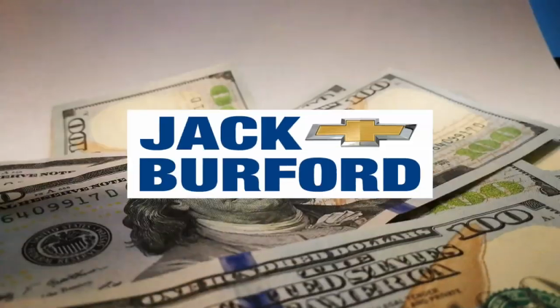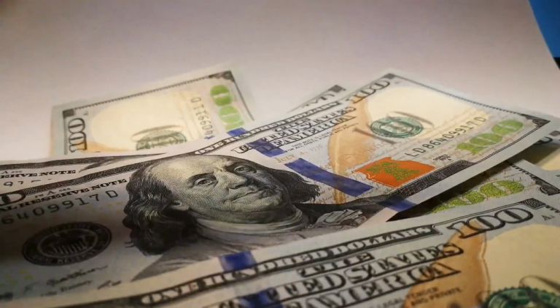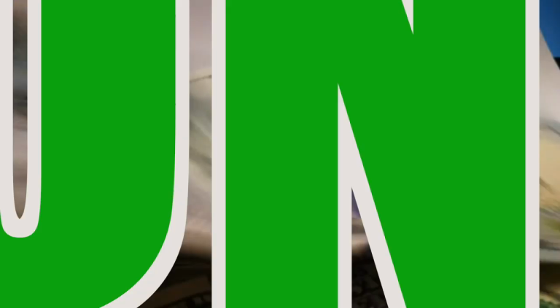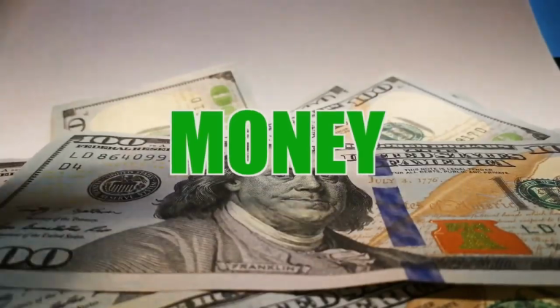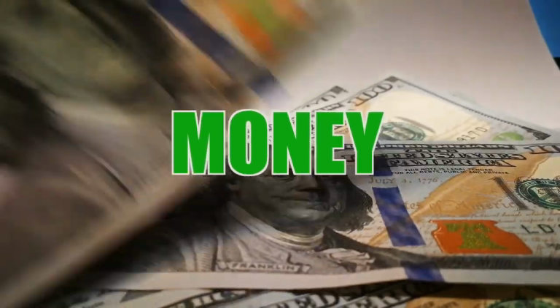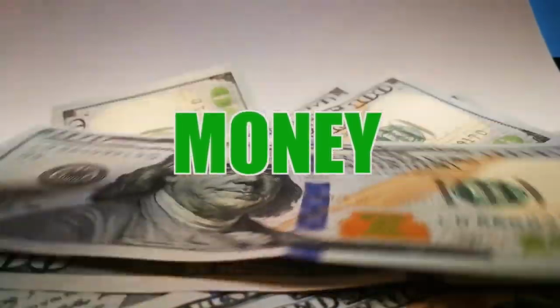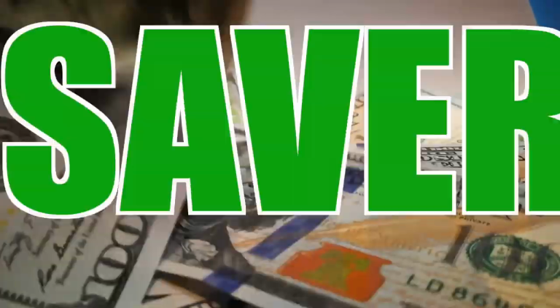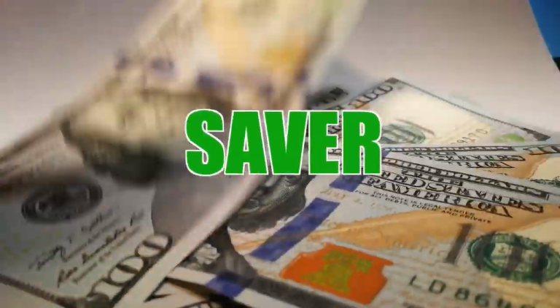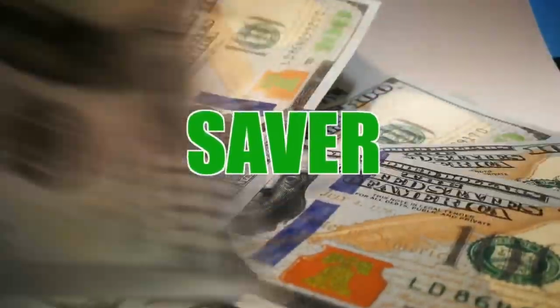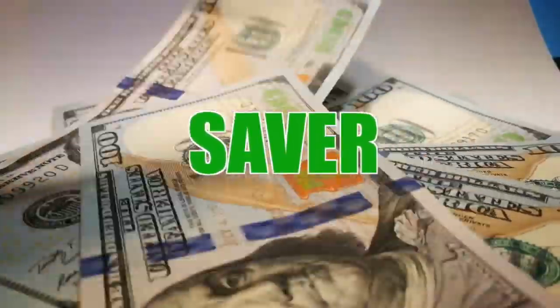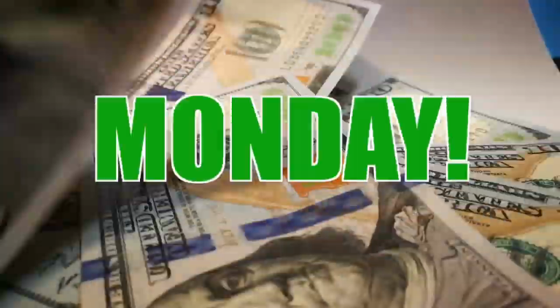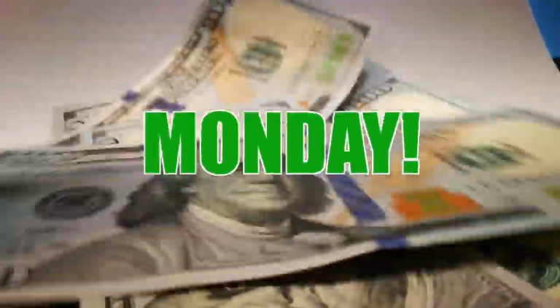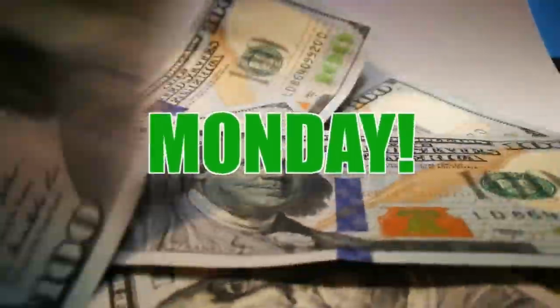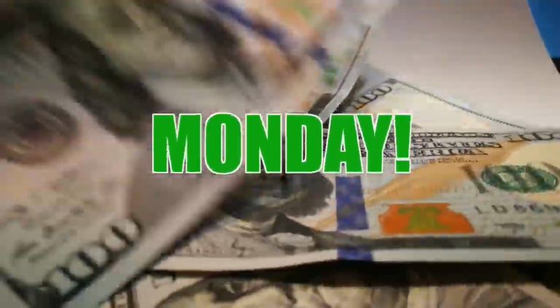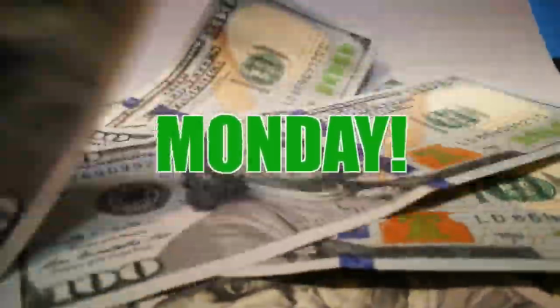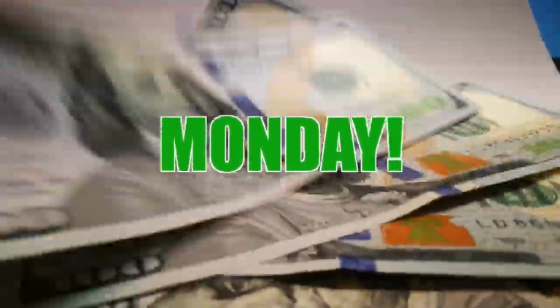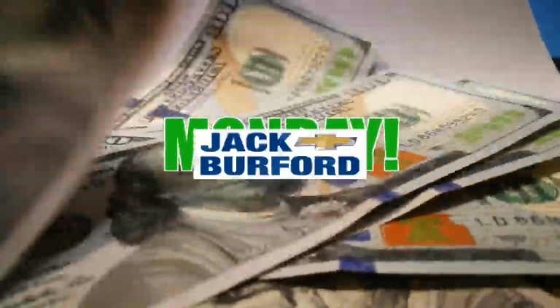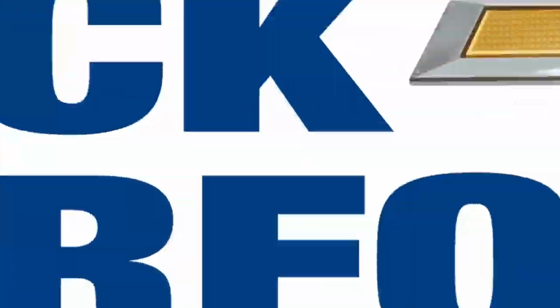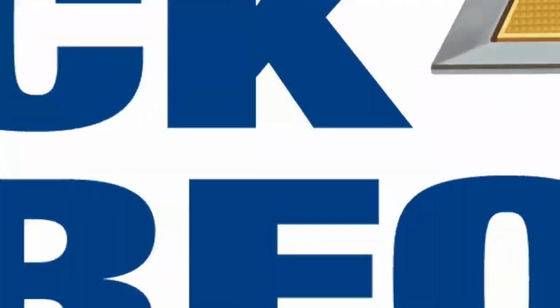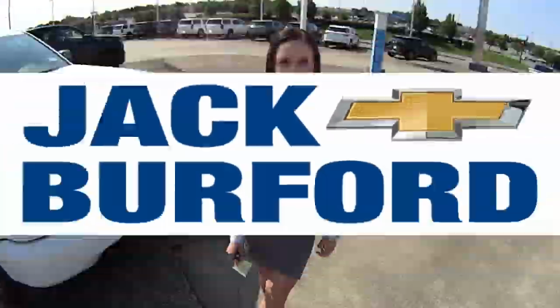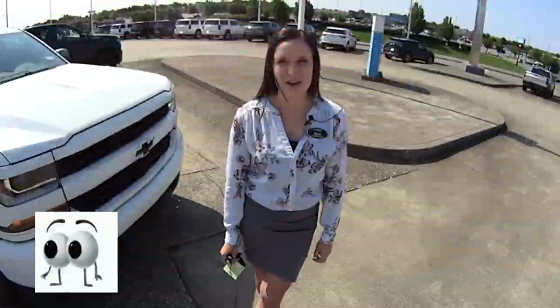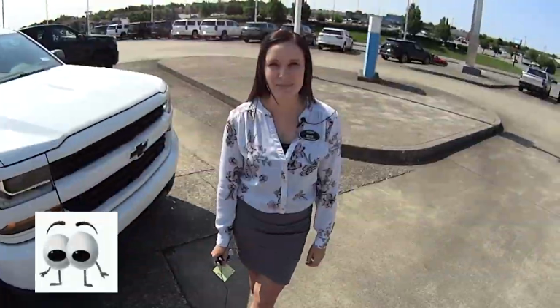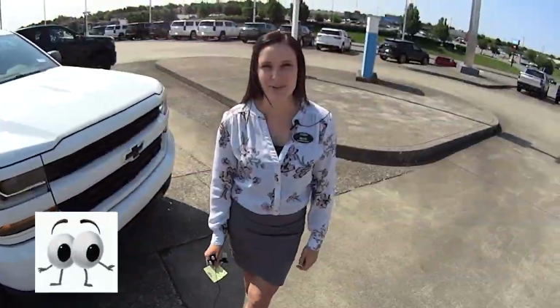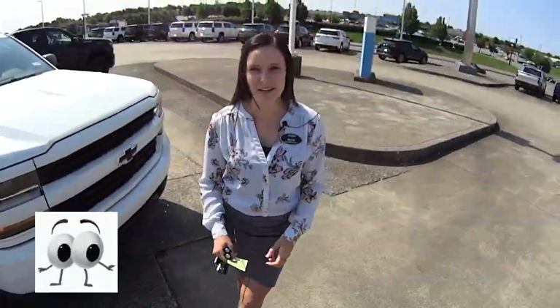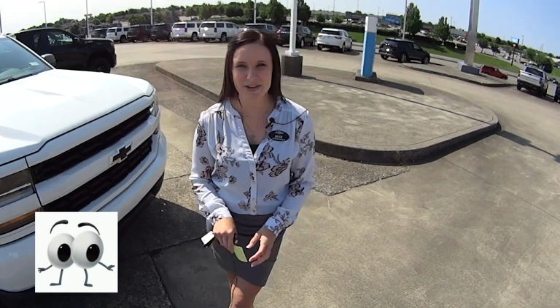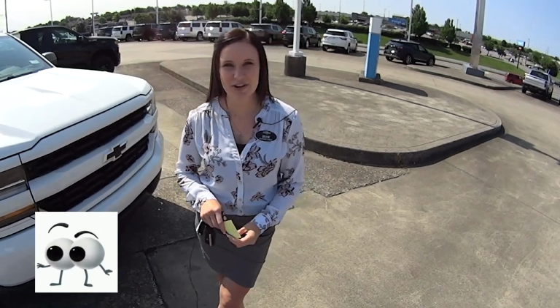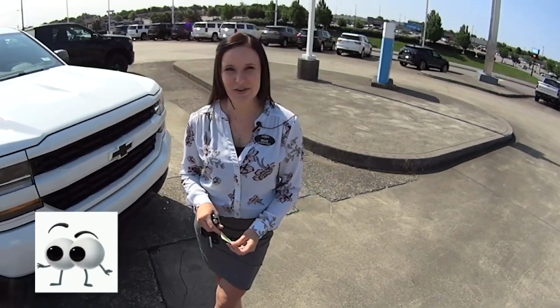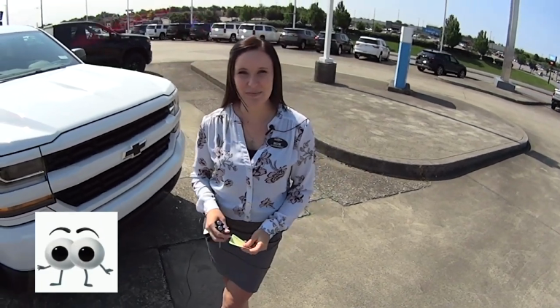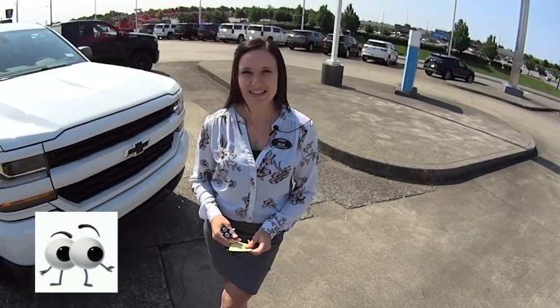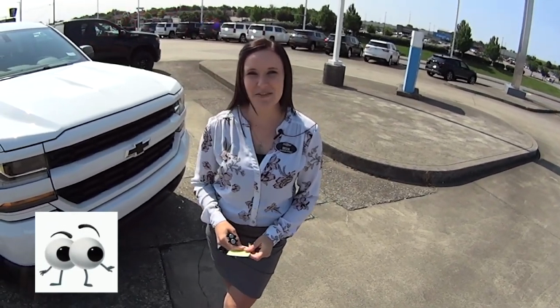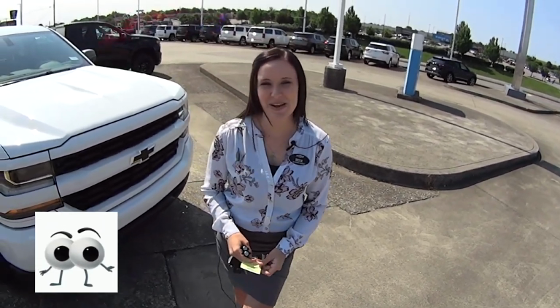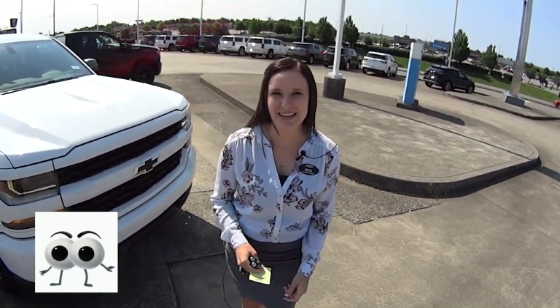Welcome to this Money Saver Monday at Jack Burford Chevrolet. Hey everyone, it's Brooke and I'm going to show you our Money Saver Monday.